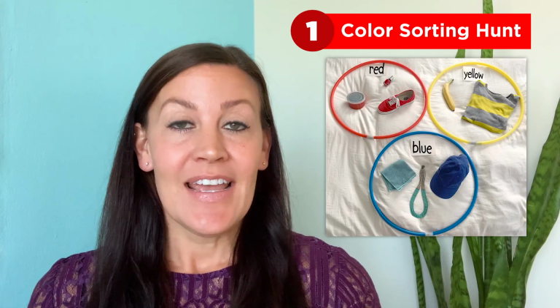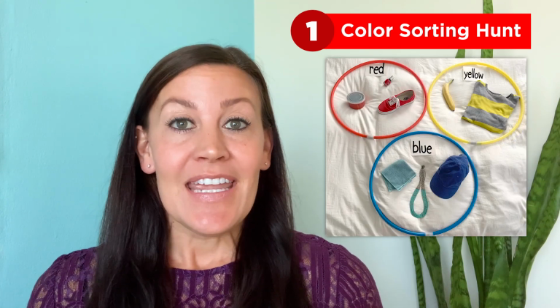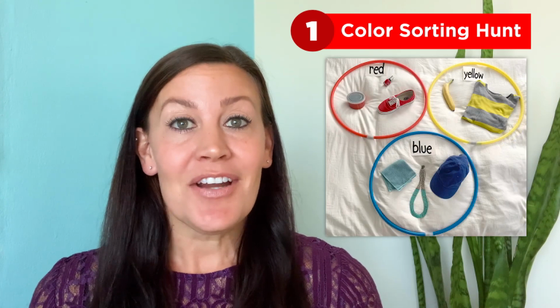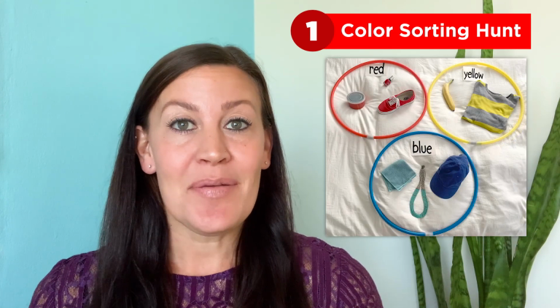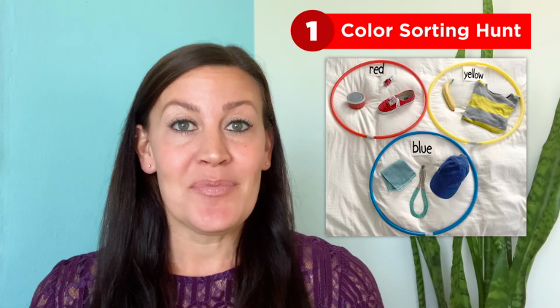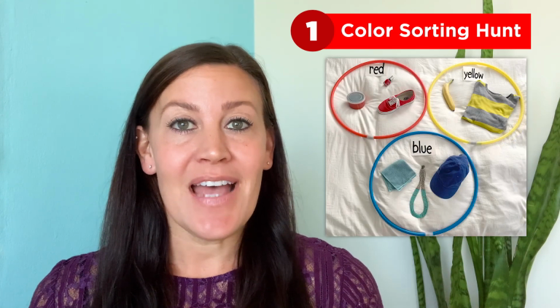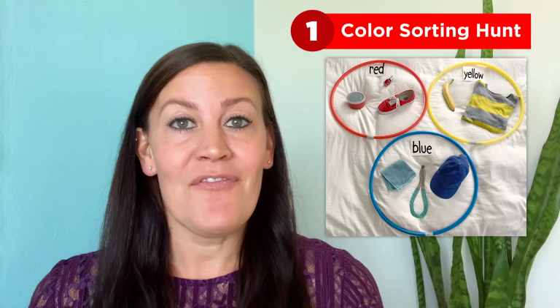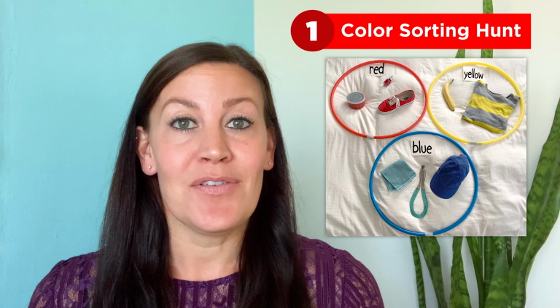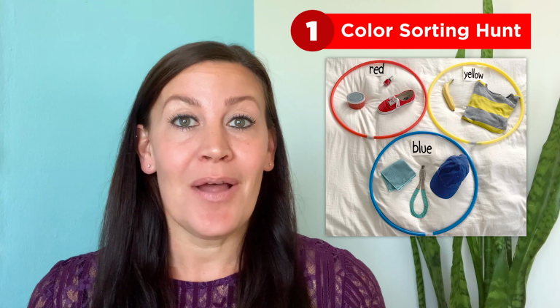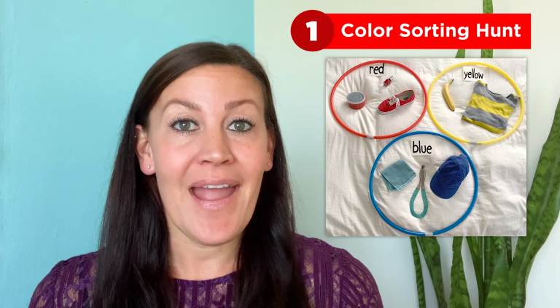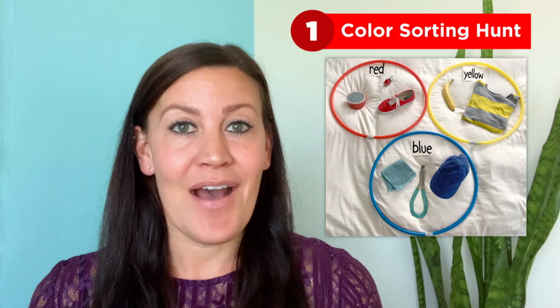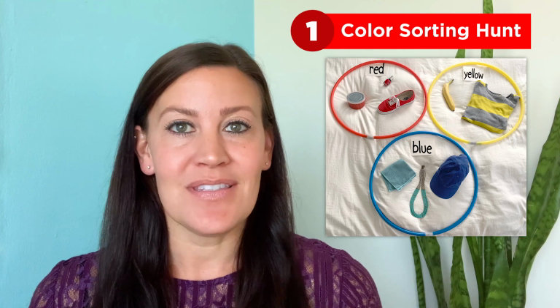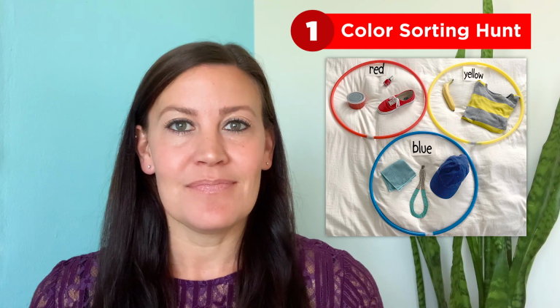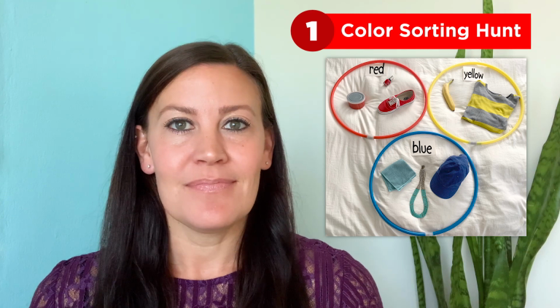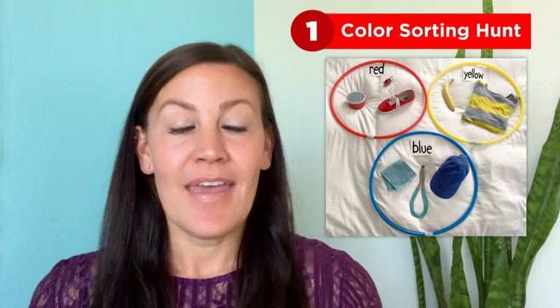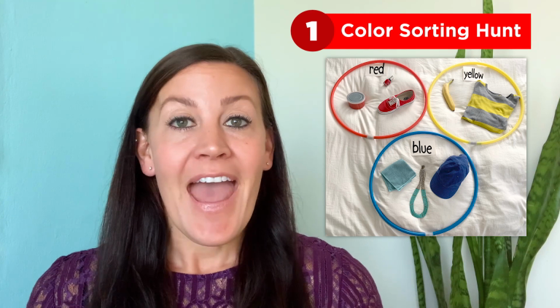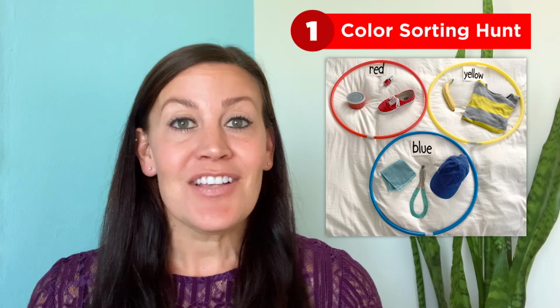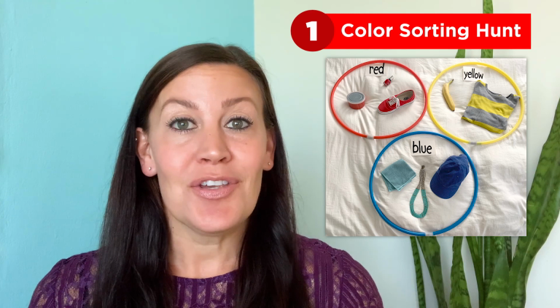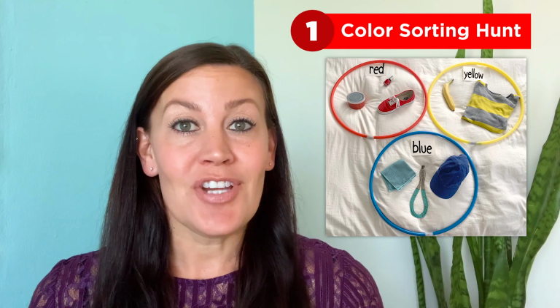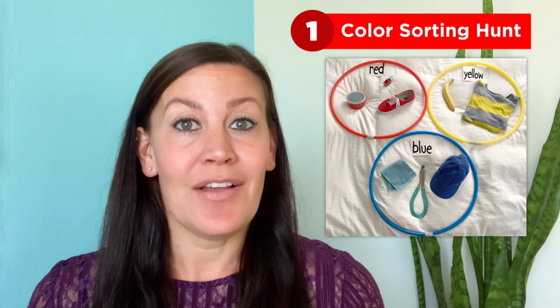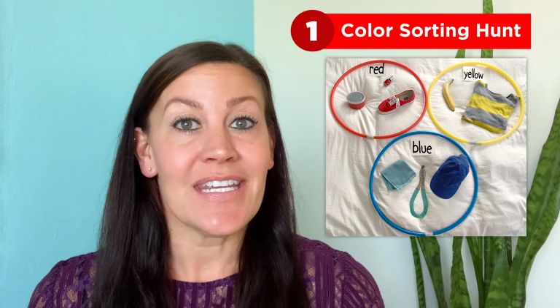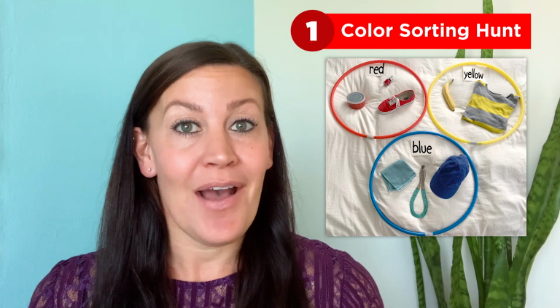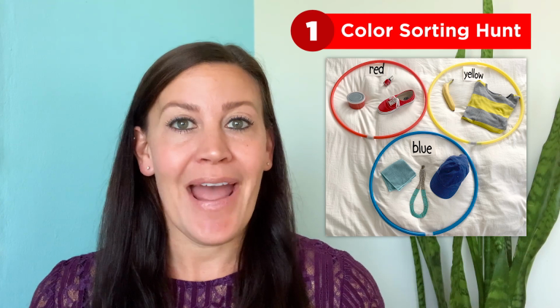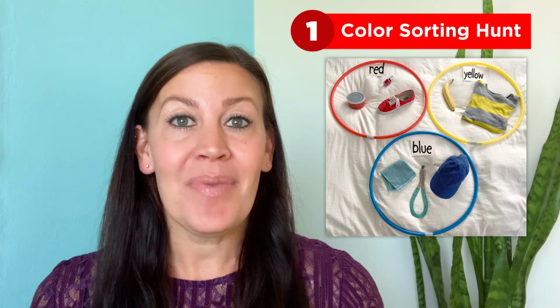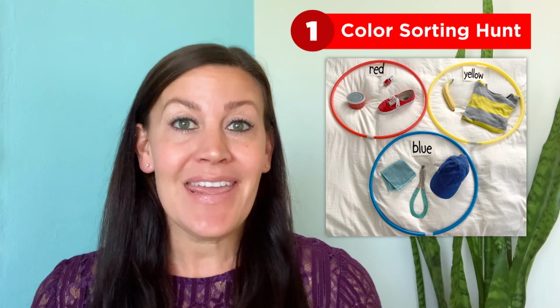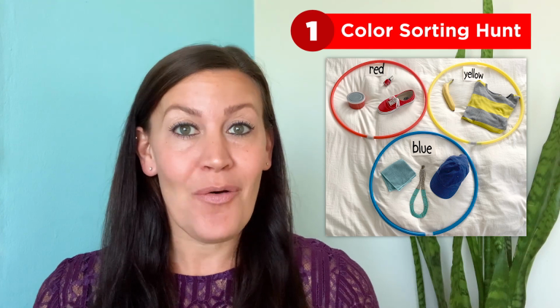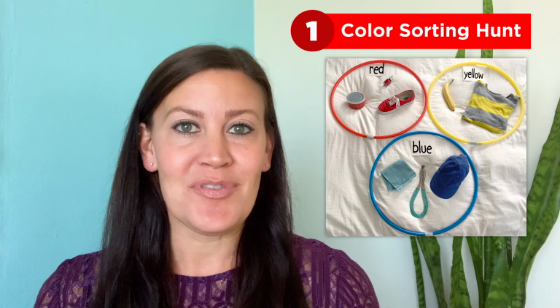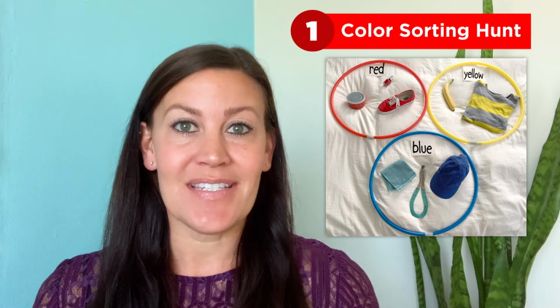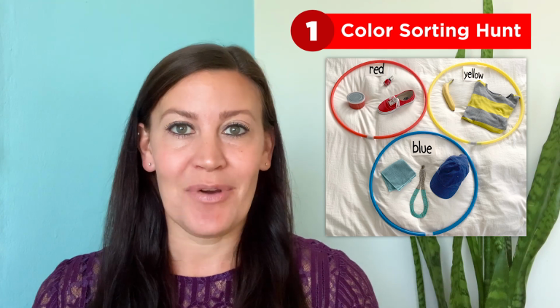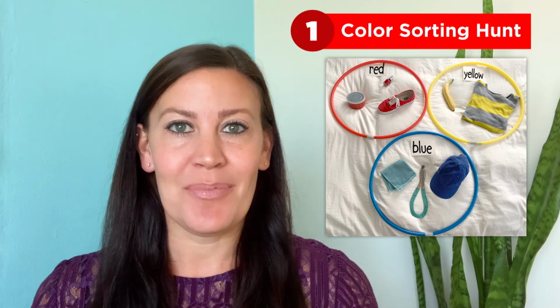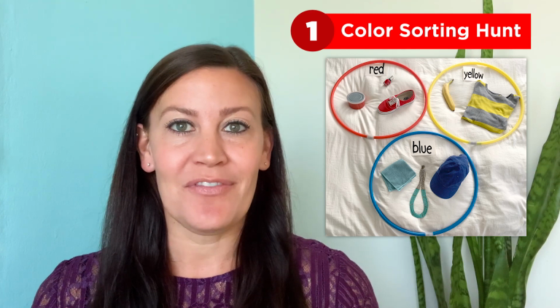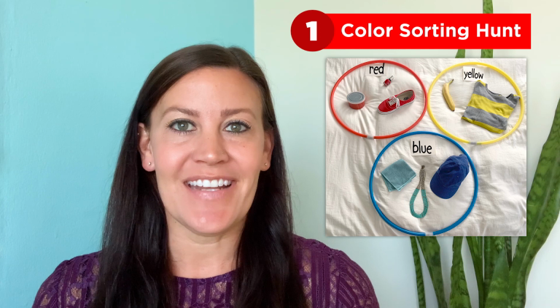Here are some objects I found around my house. Ask your child to count how many yellow objects they were able to find.